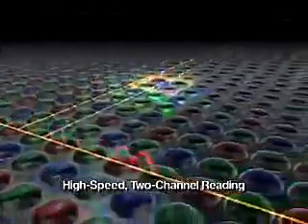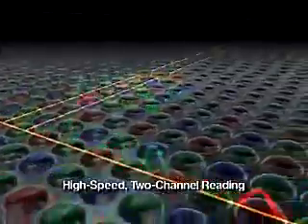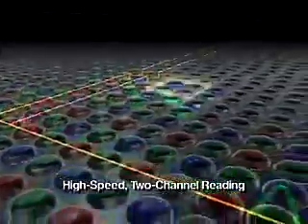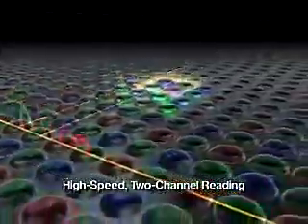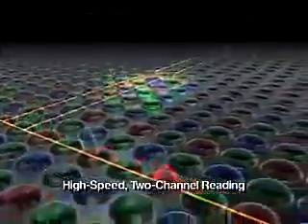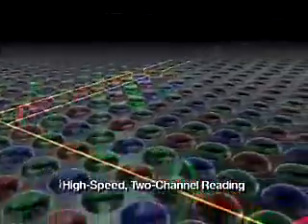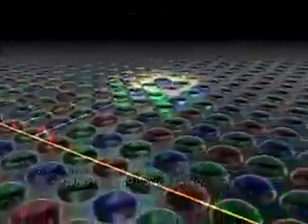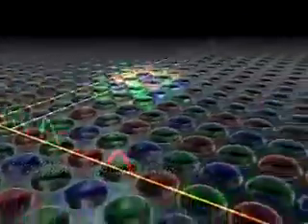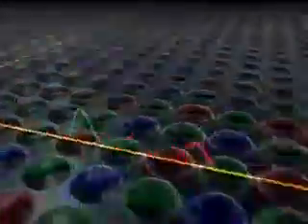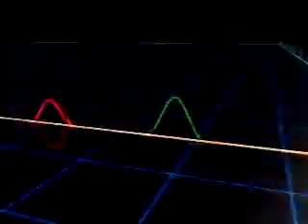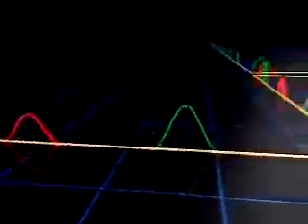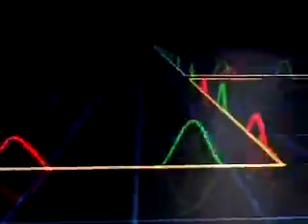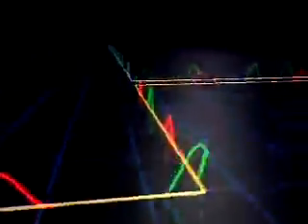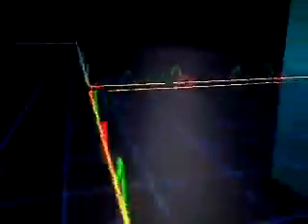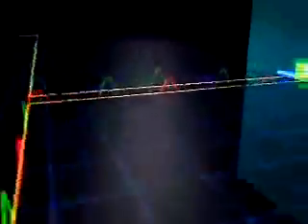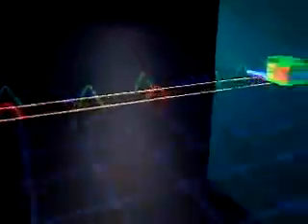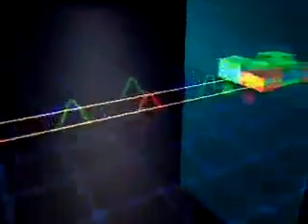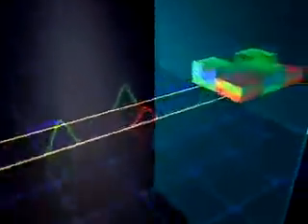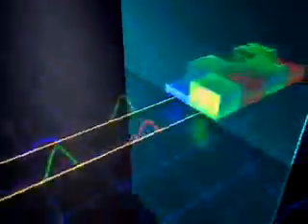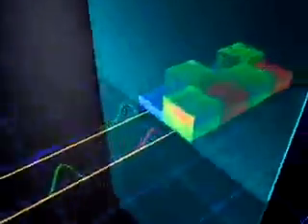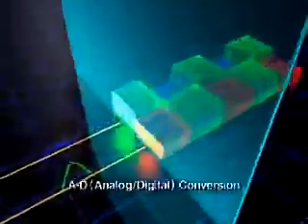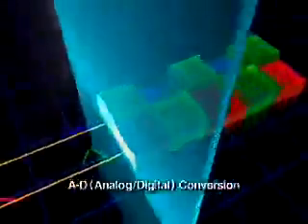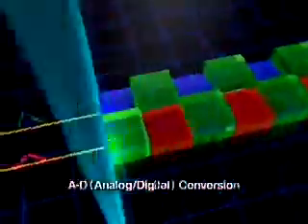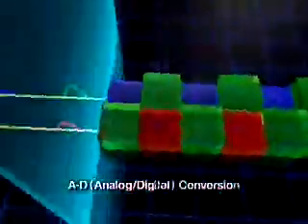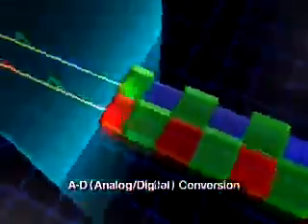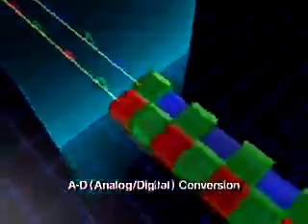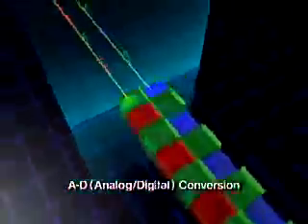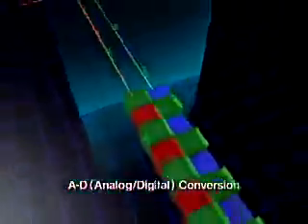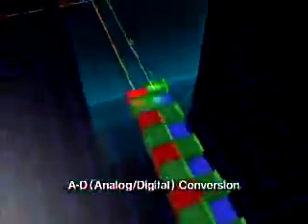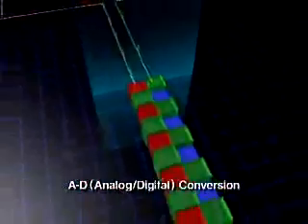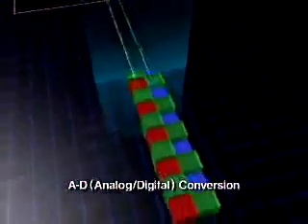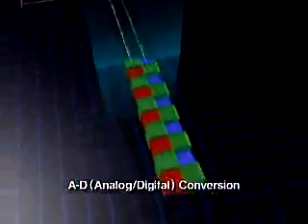The image data is then converted into digital signals at high speed by reading each pixel line via two channels.